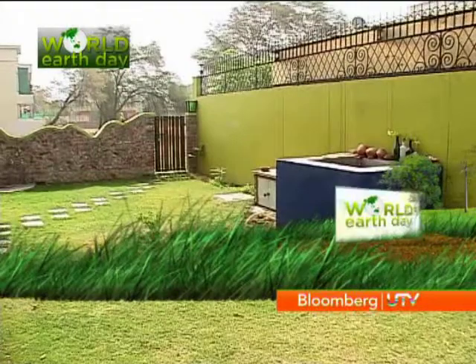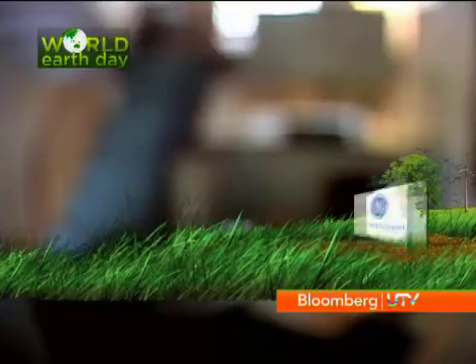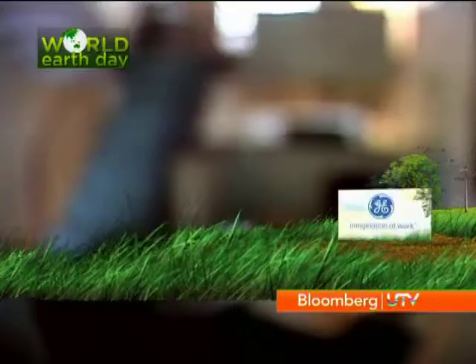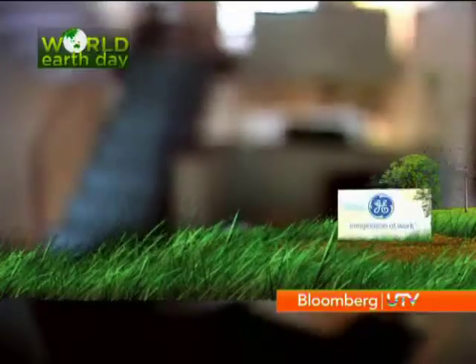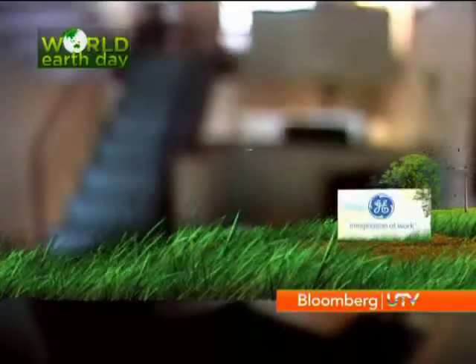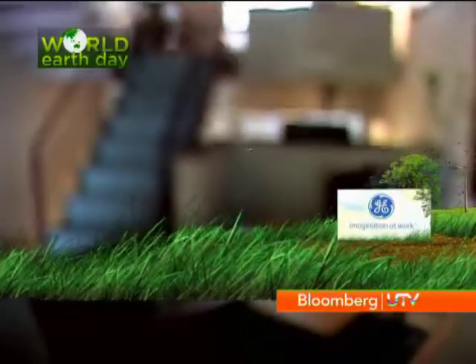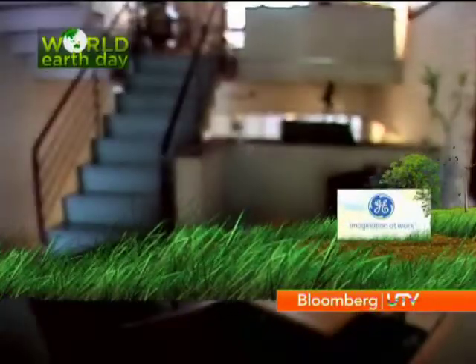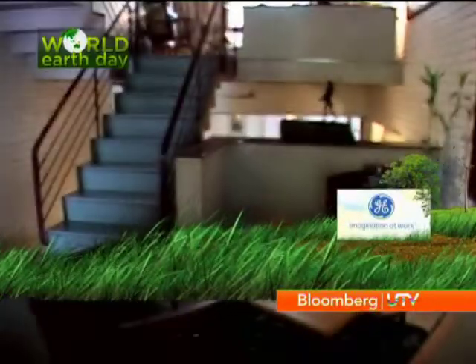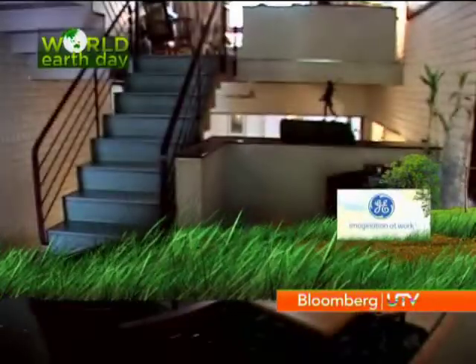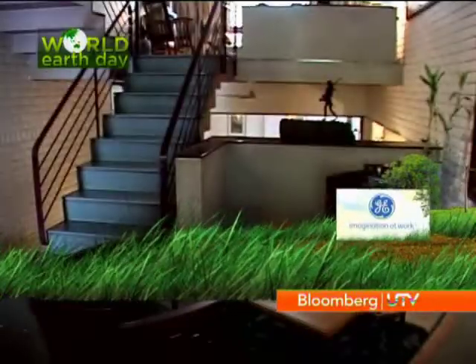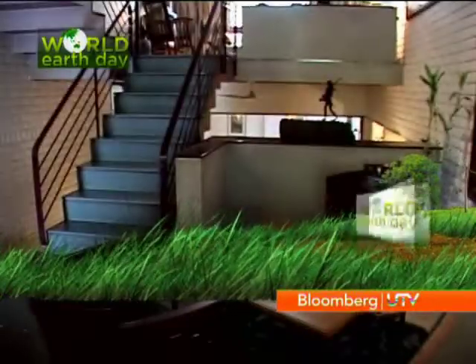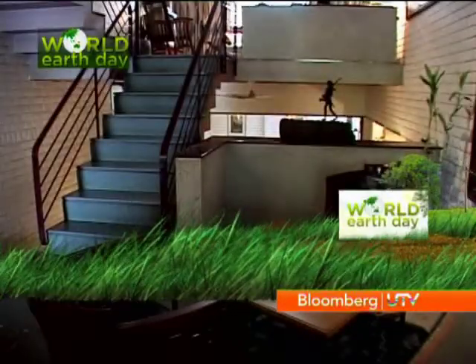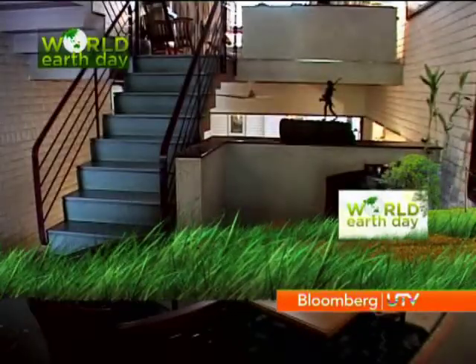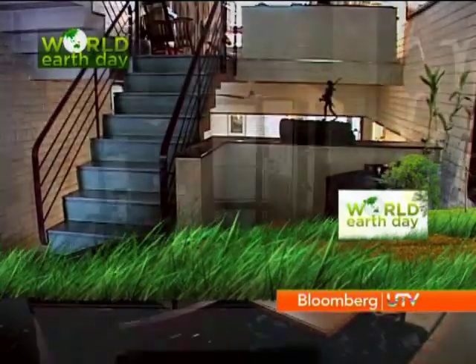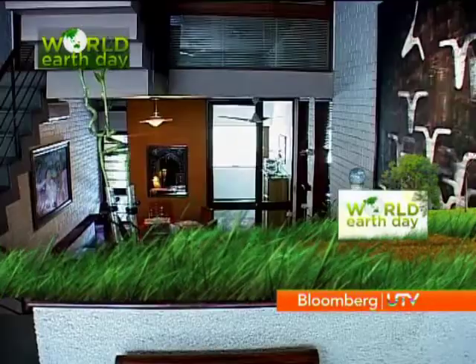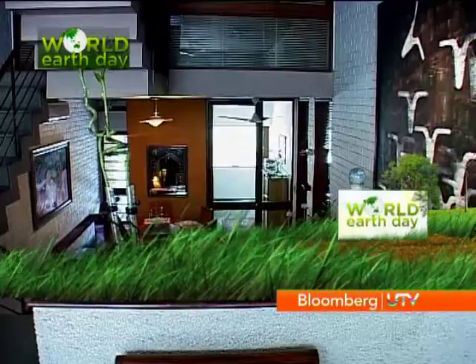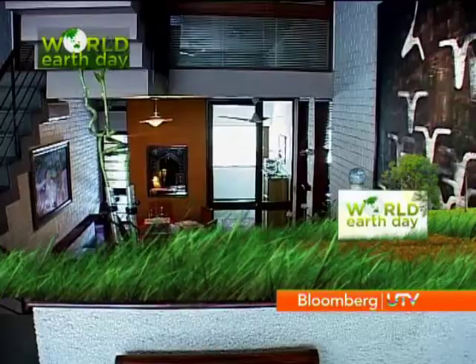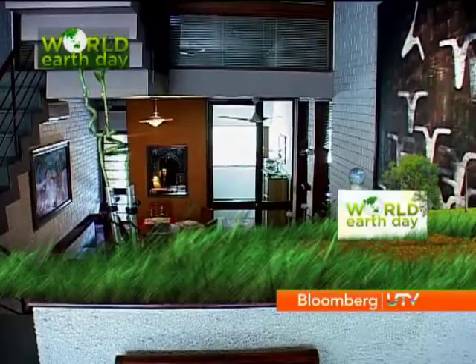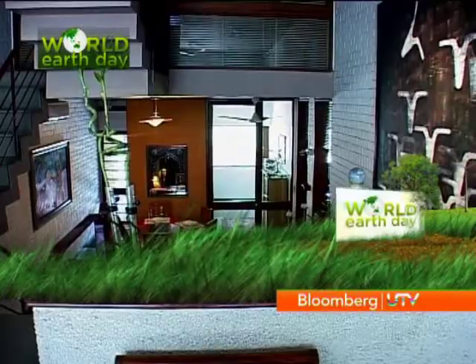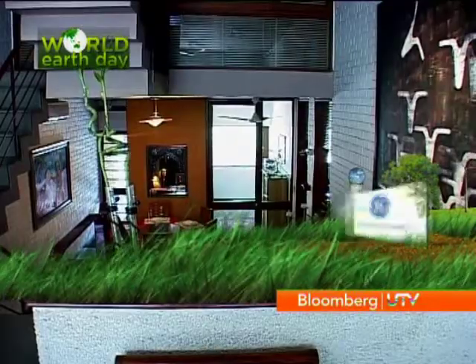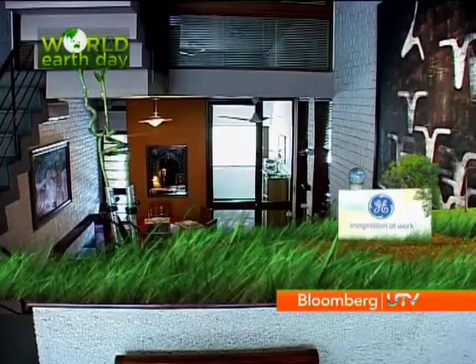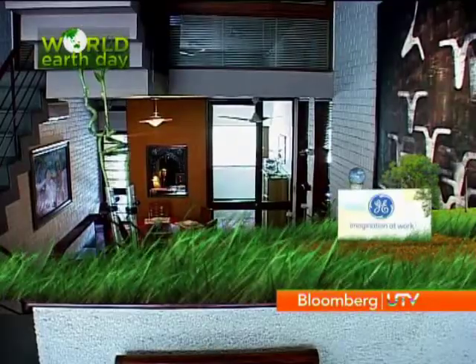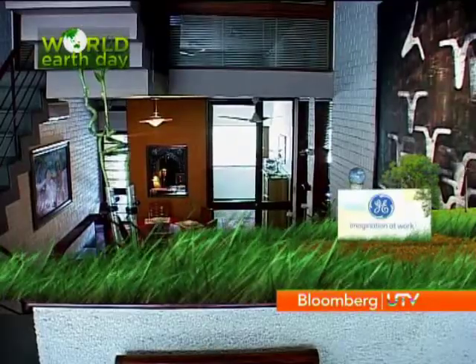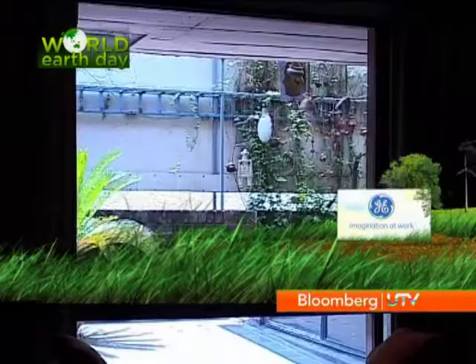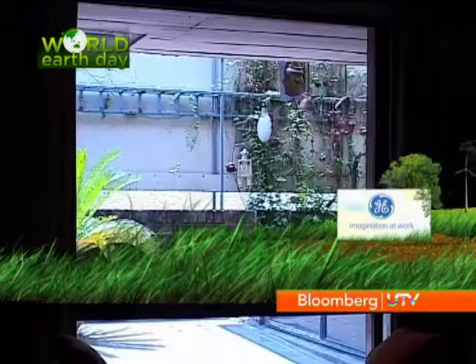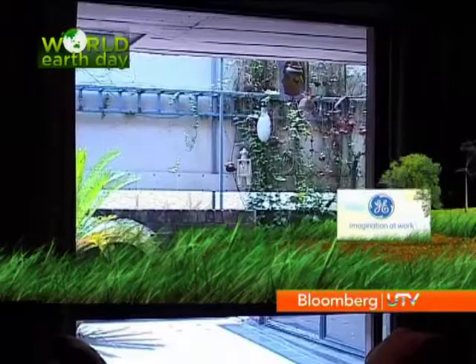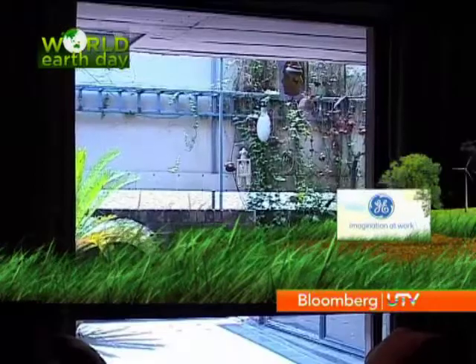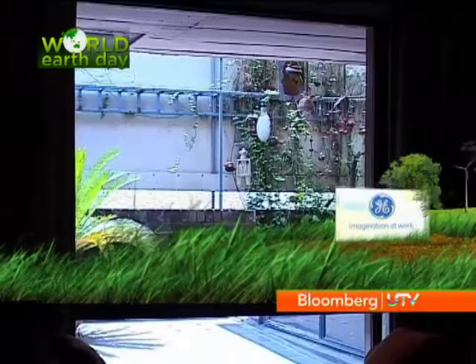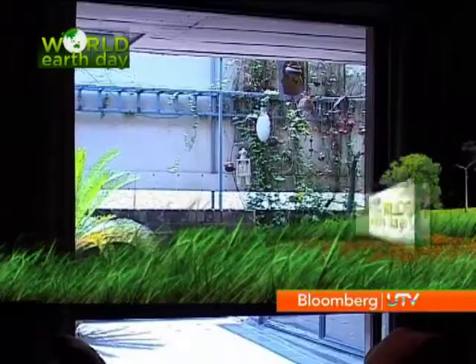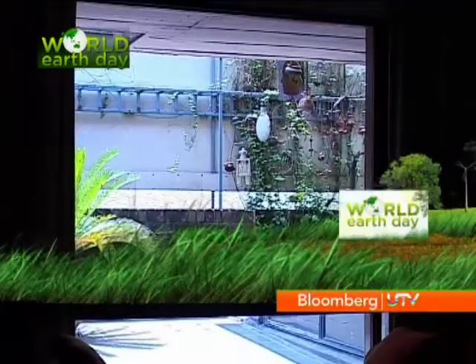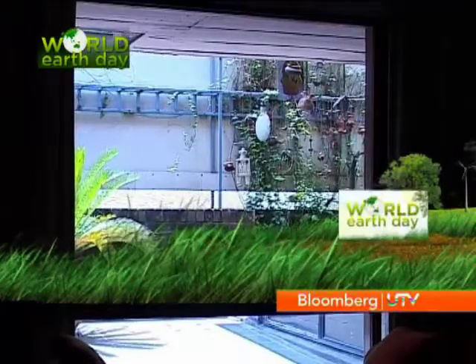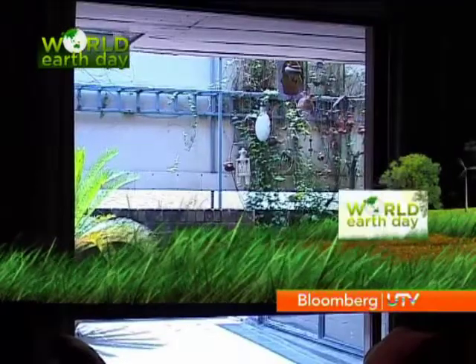So this Earth Day, think local, think green, and you are sure not to go wrong. Tanya Basu, Bloomberg UTV, Delhi.